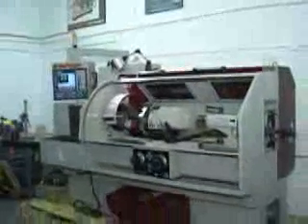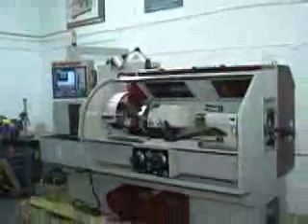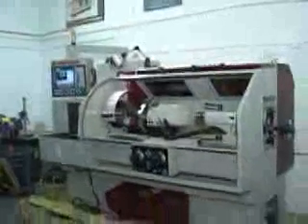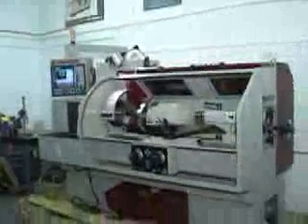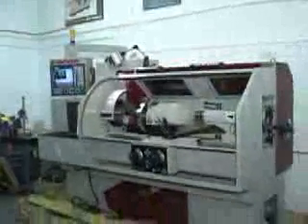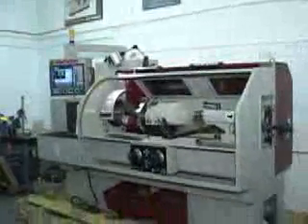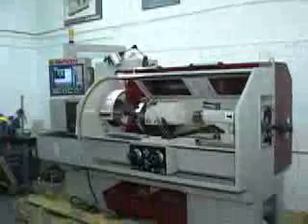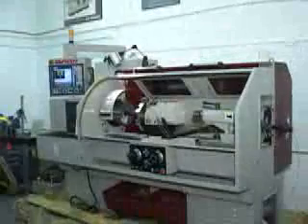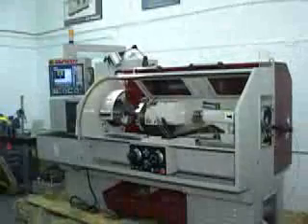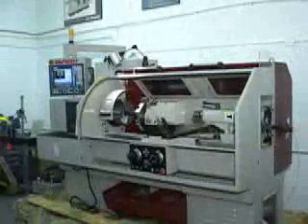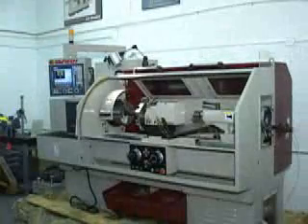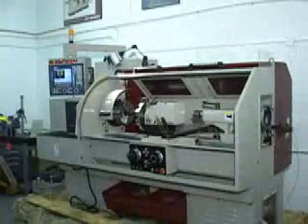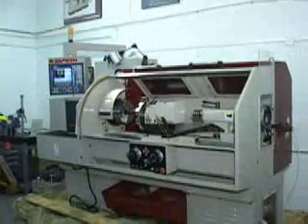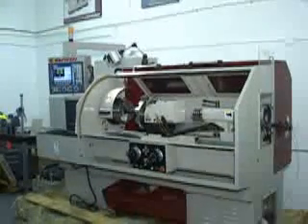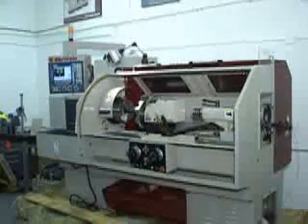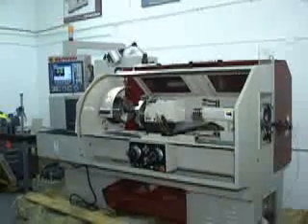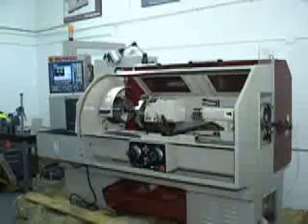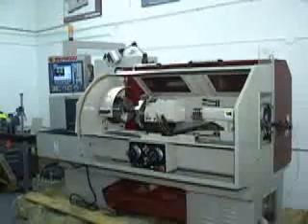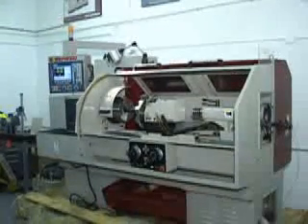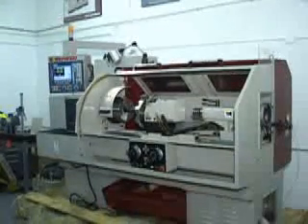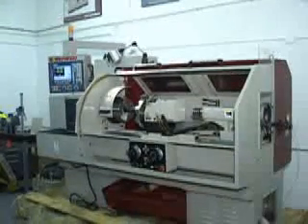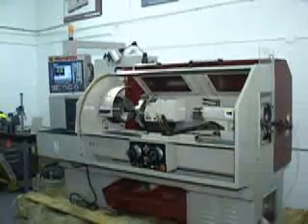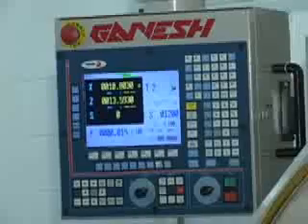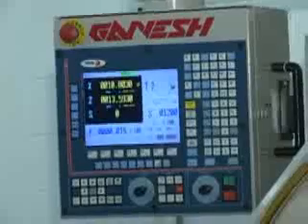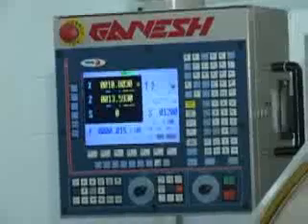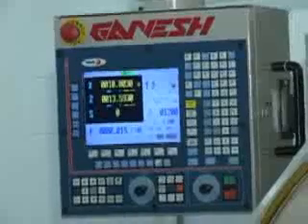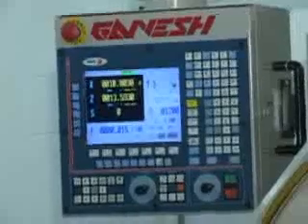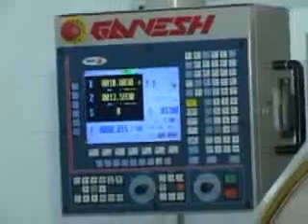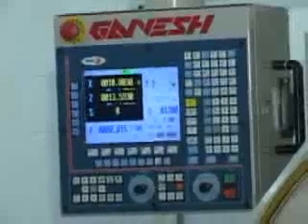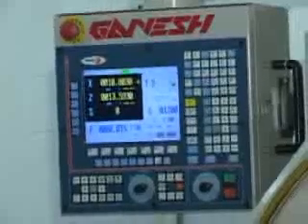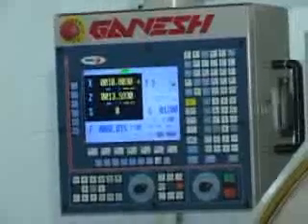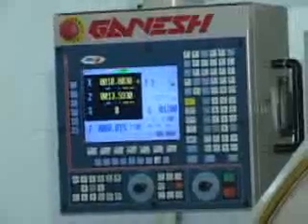By having the capability to handle a 50 inch part, you'll have flexibility that no slant bed can give you.